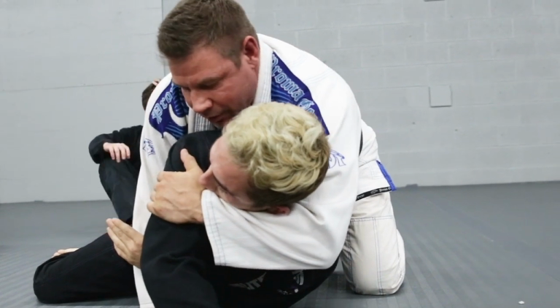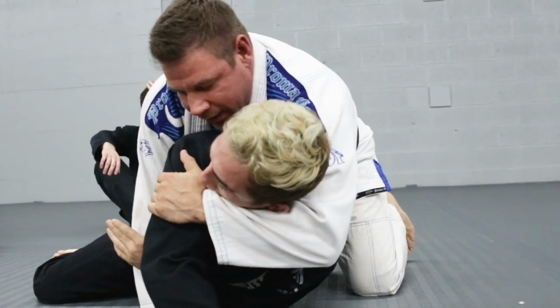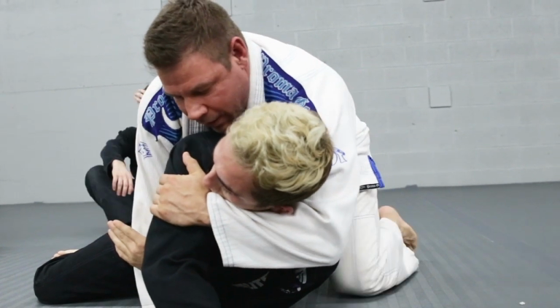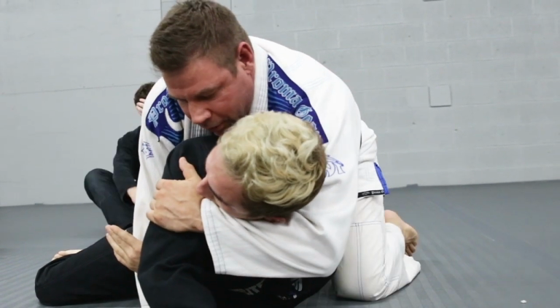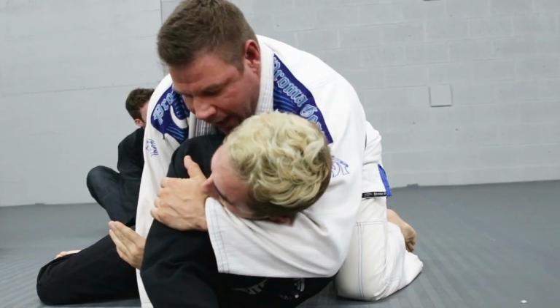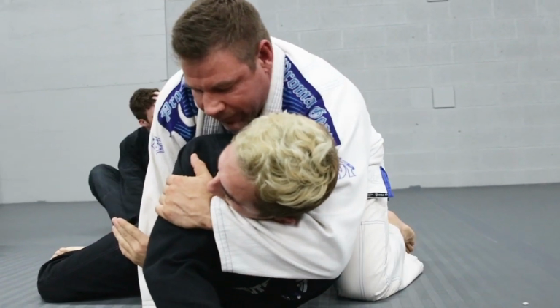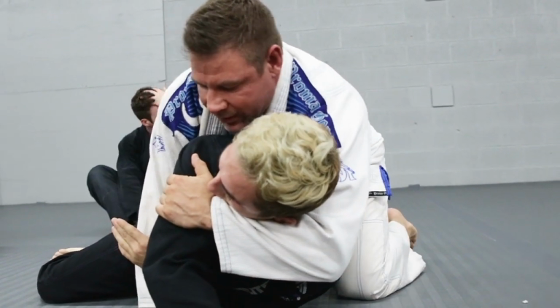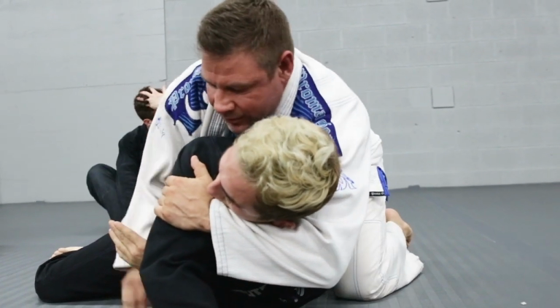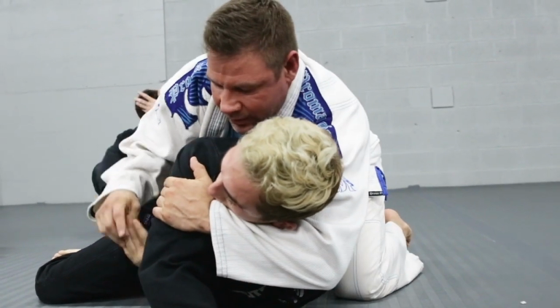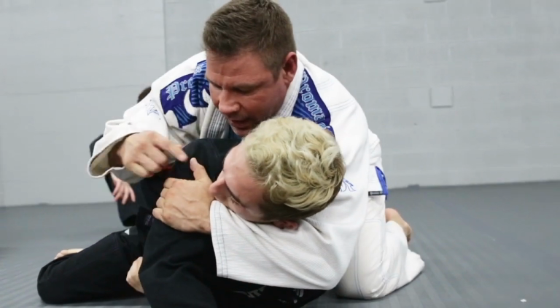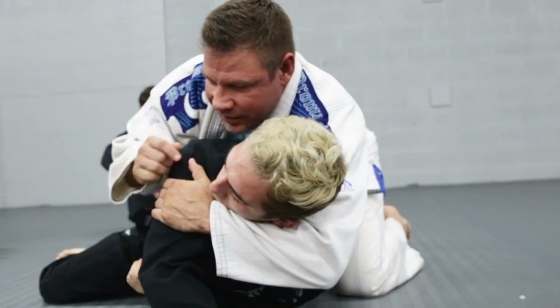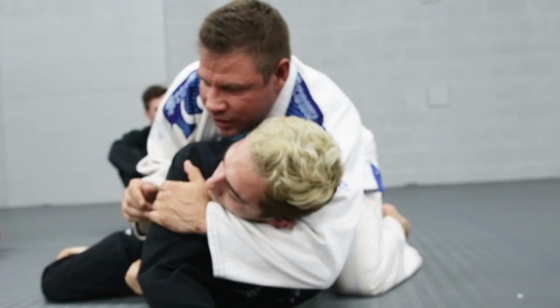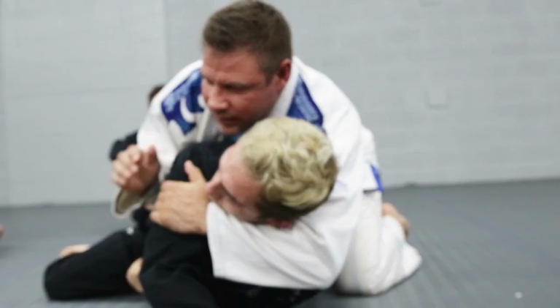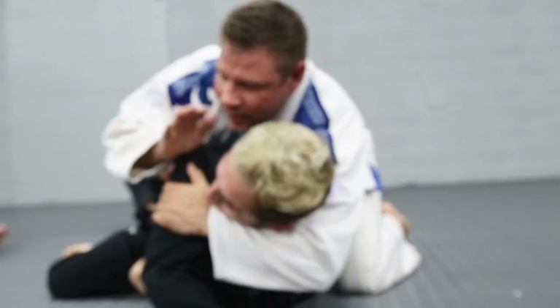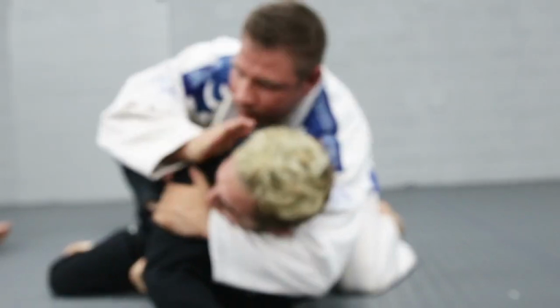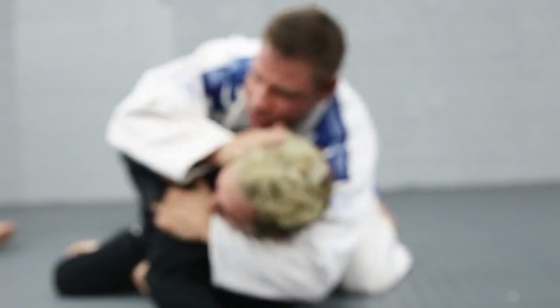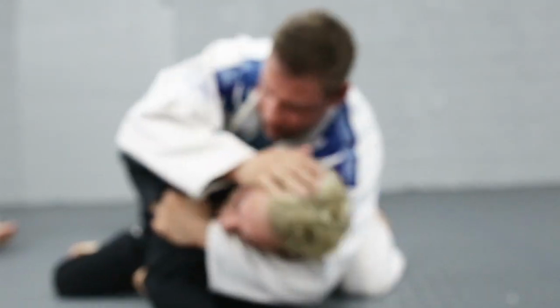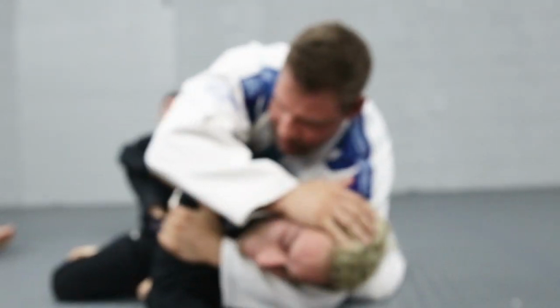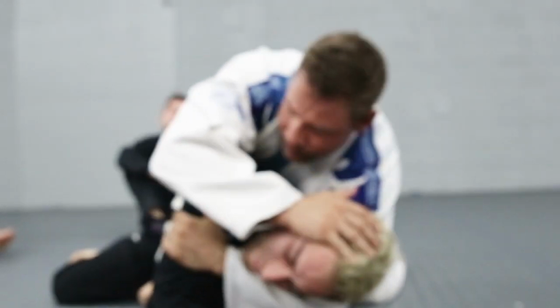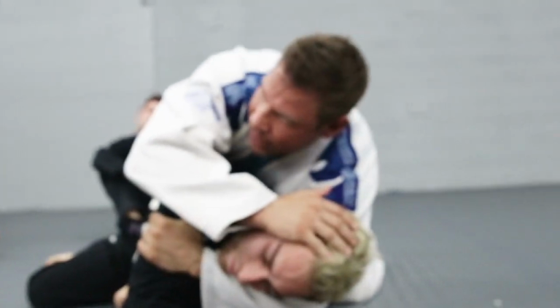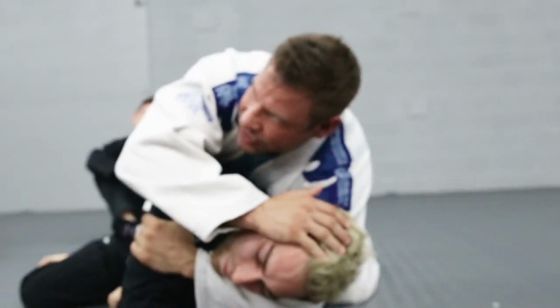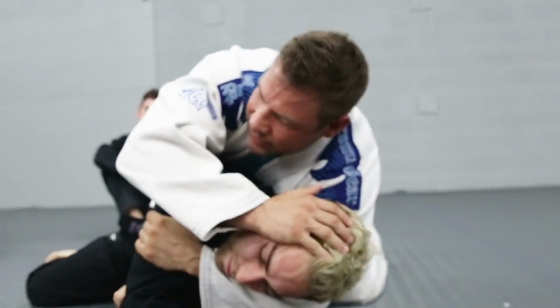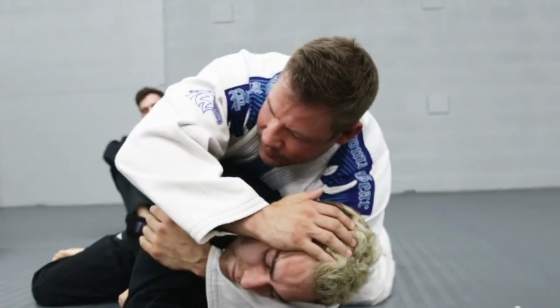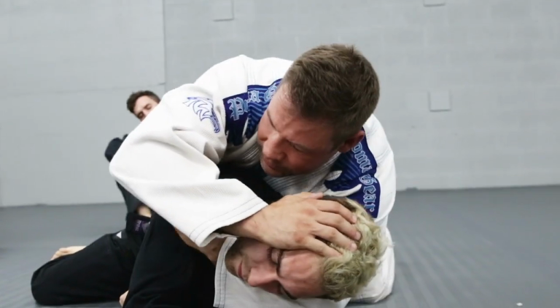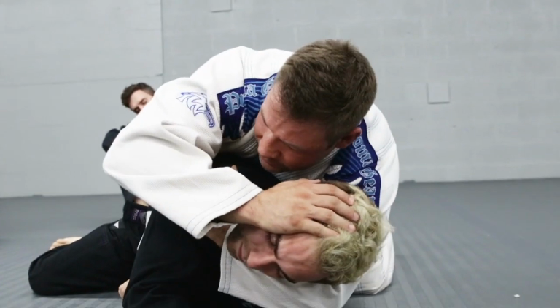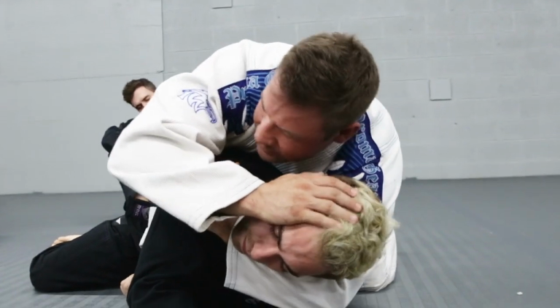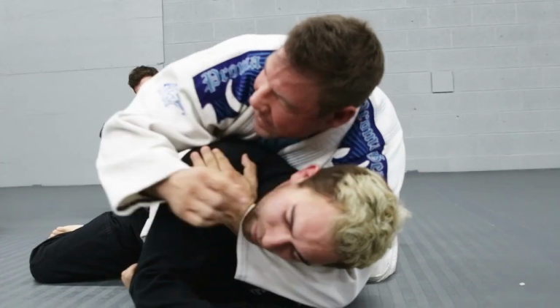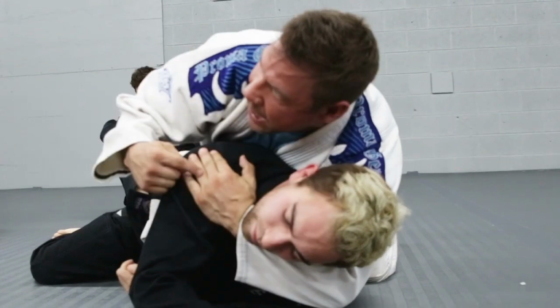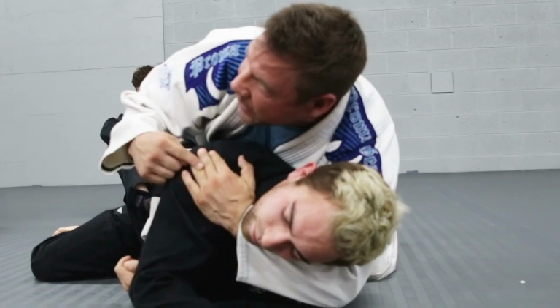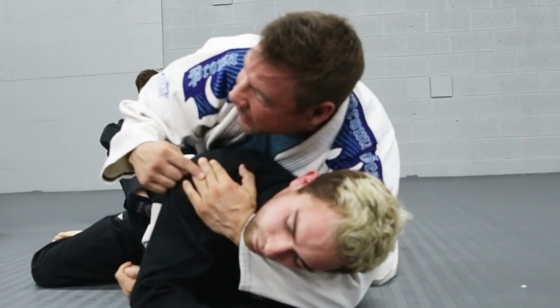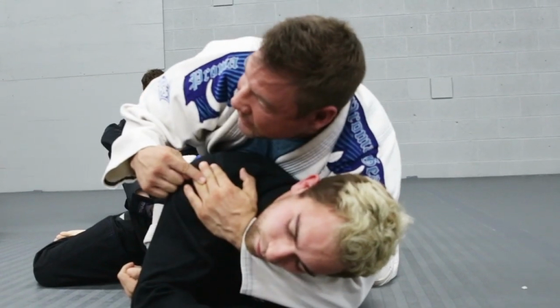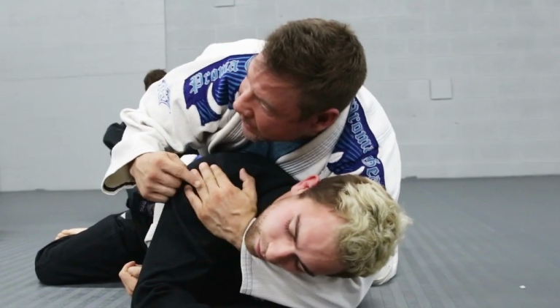Right now I don't have it — I have his chin. I punch him in the temple. Now his chin's up. Now I got his neck.